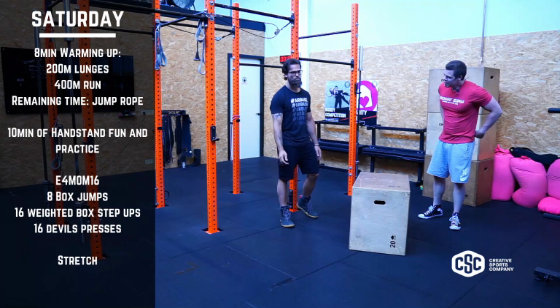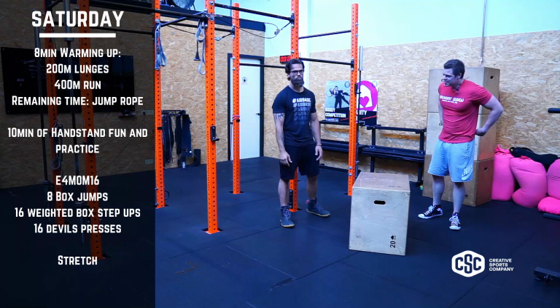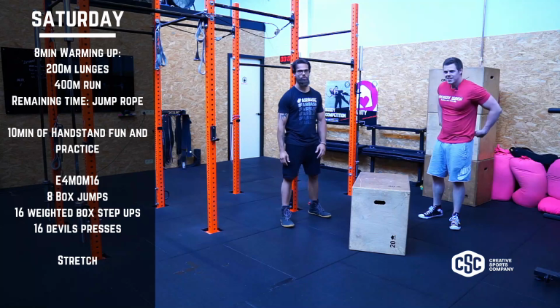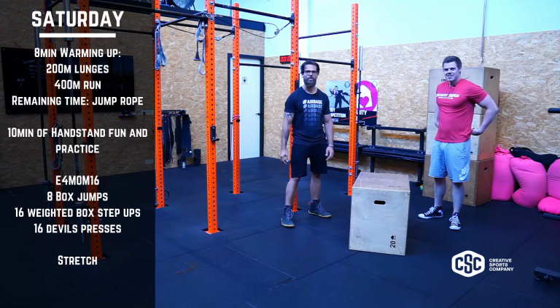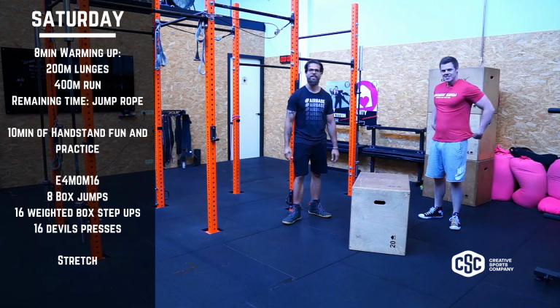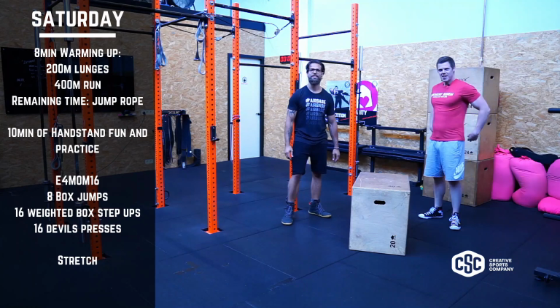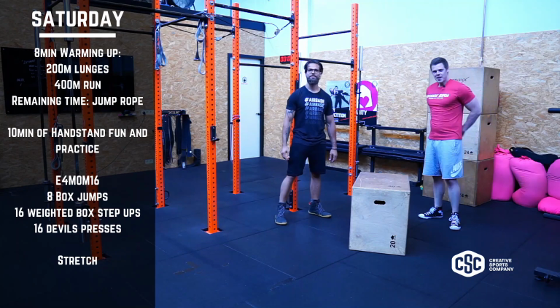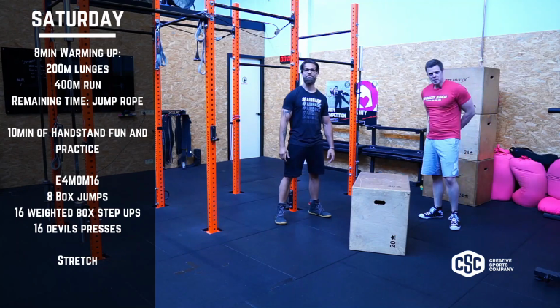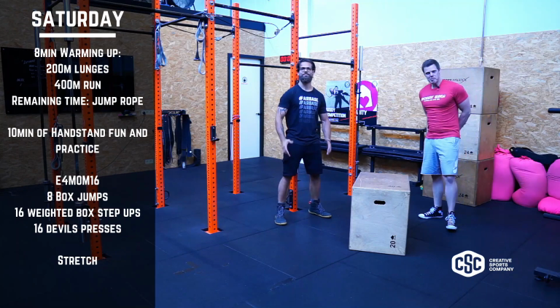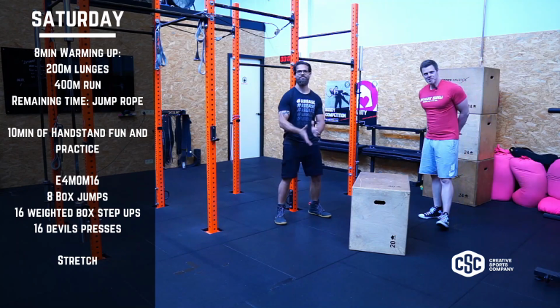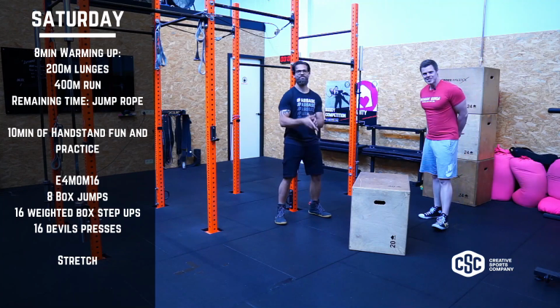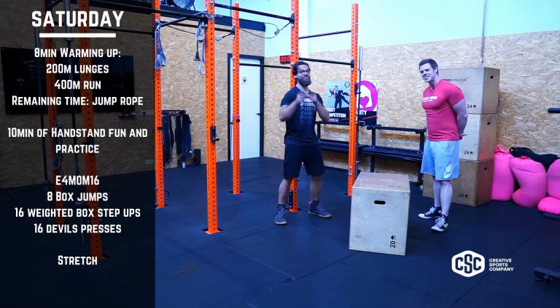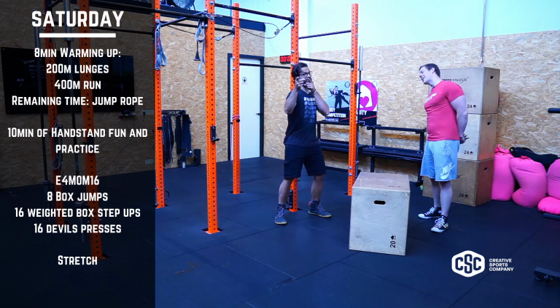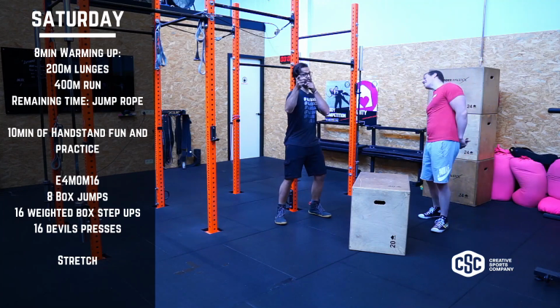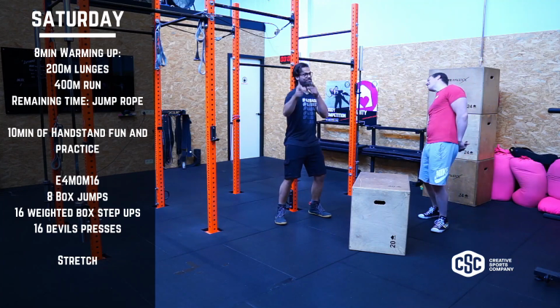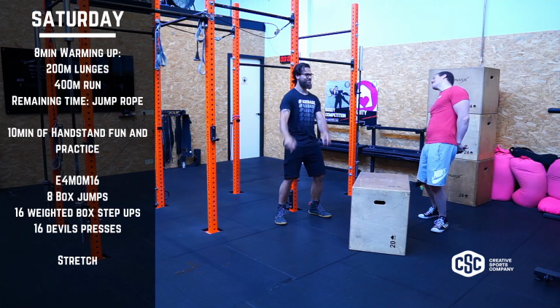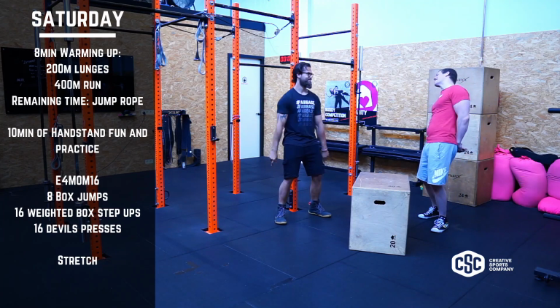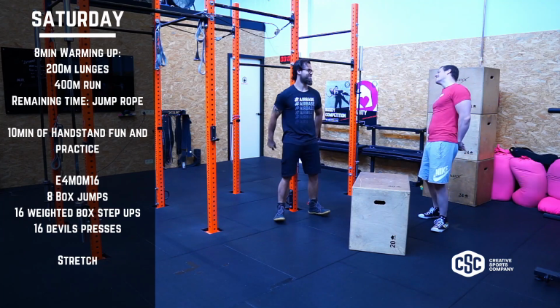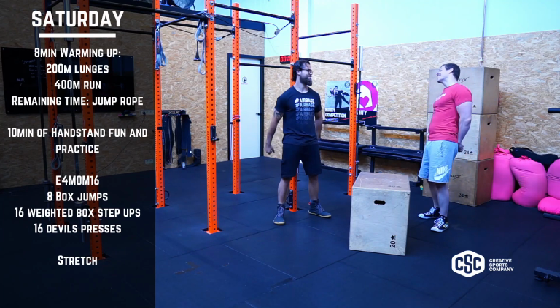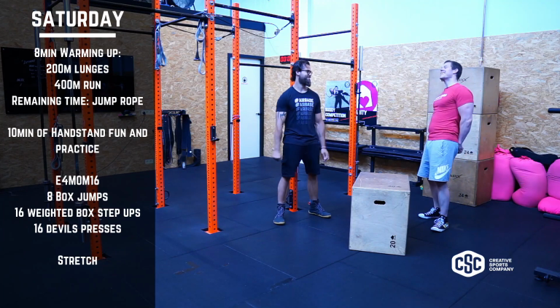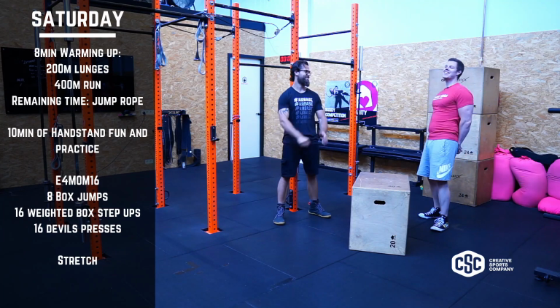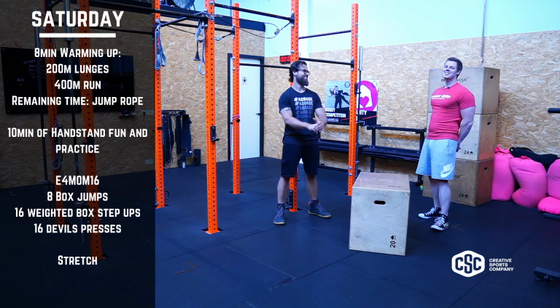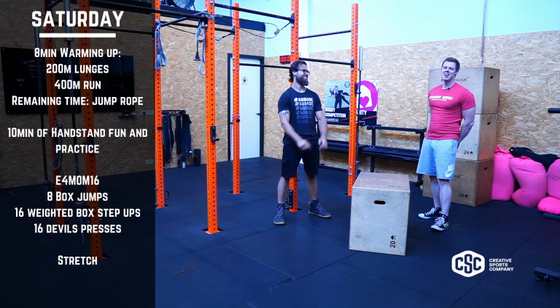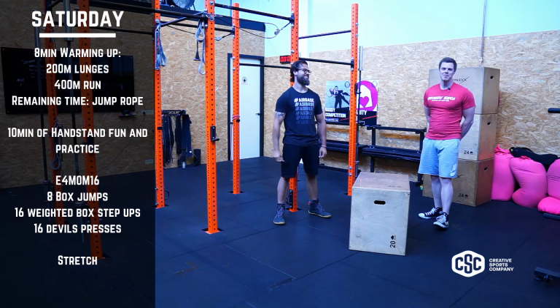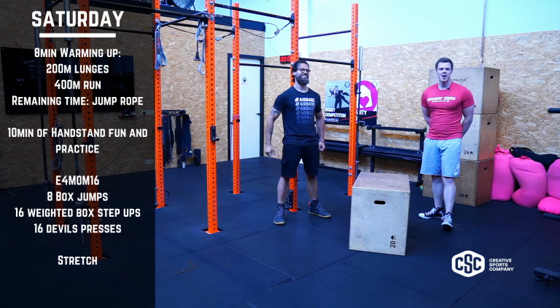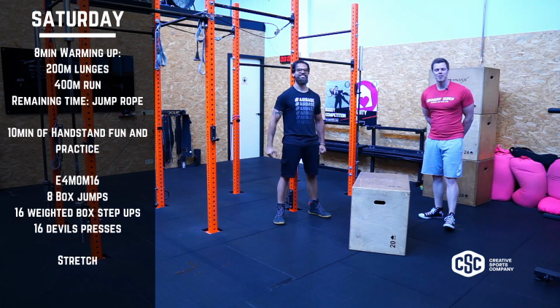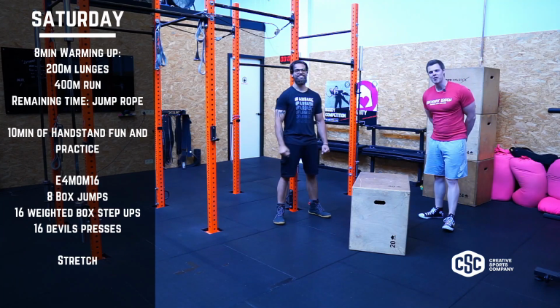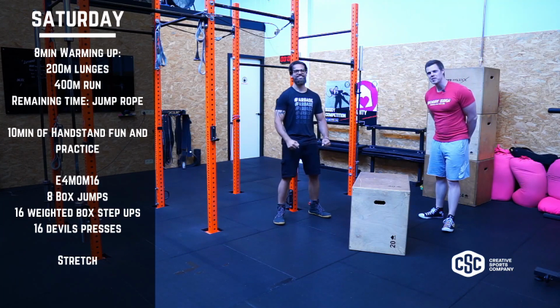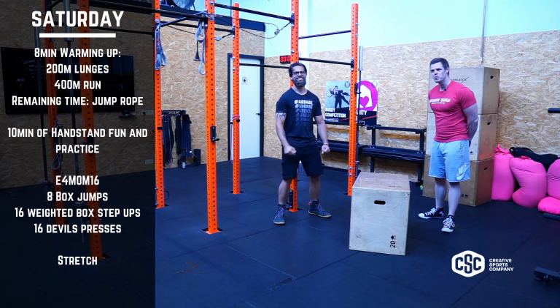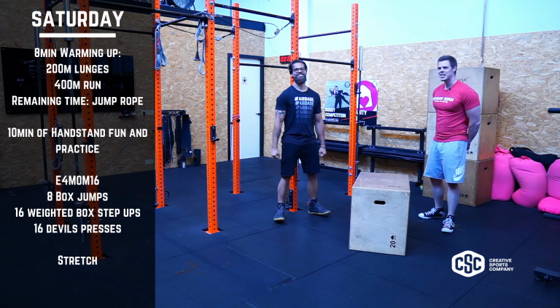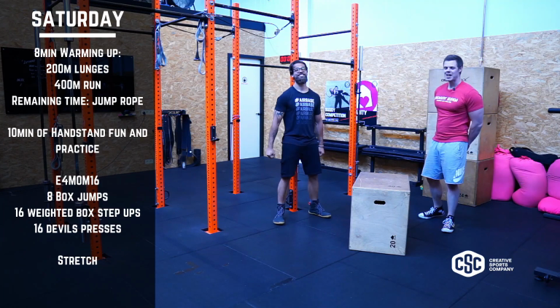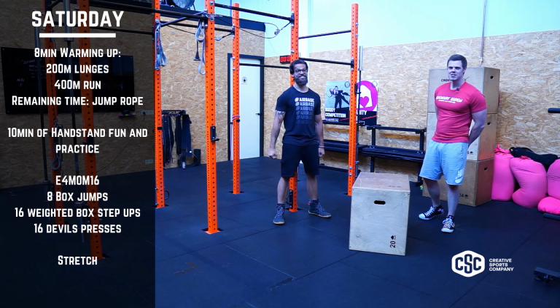All right, Saturday people! Saturday! And it is time to have a lovely workout.